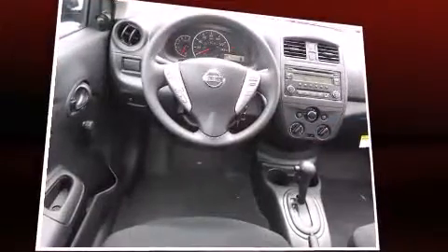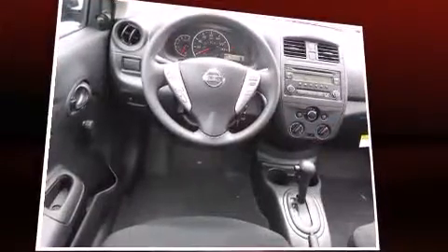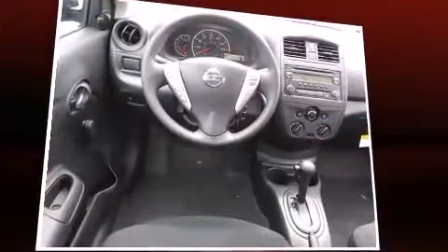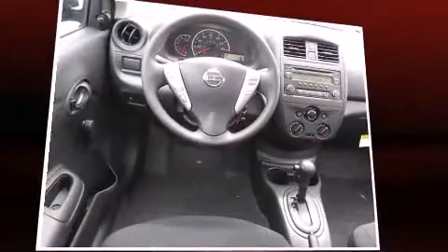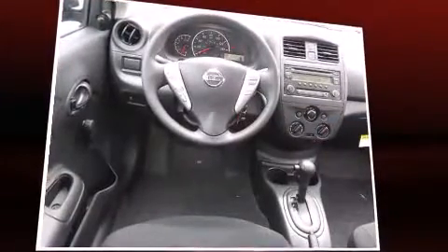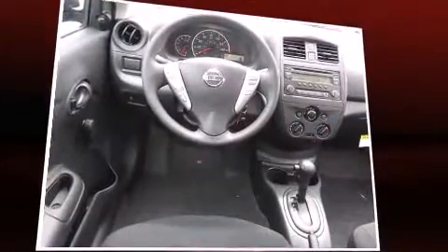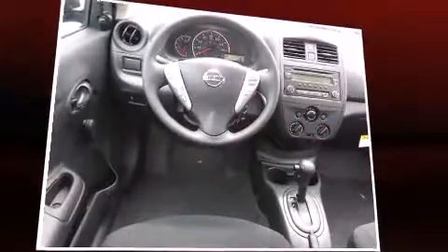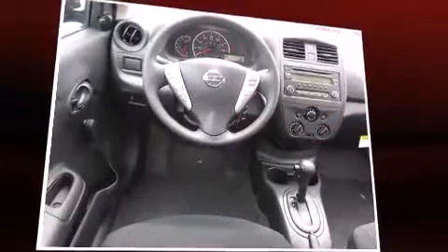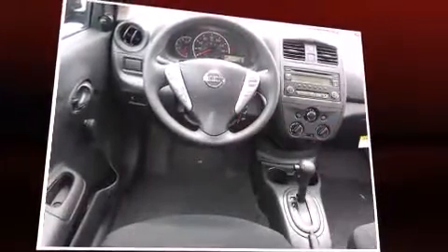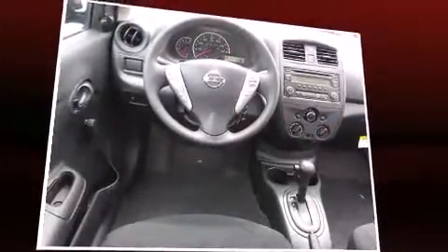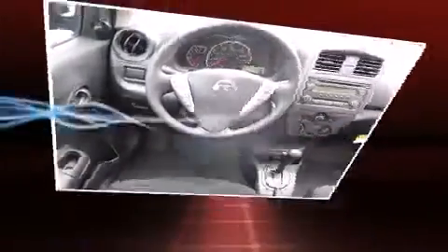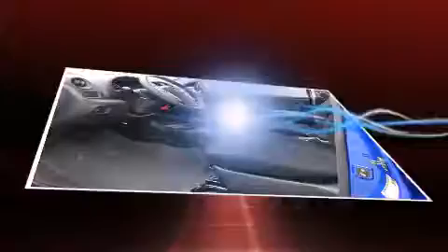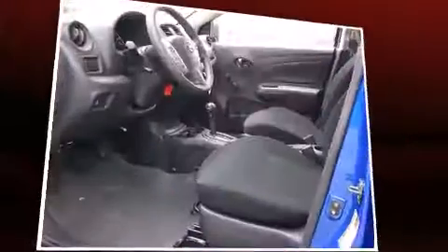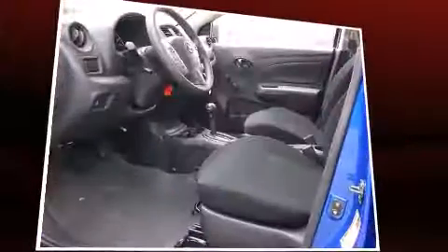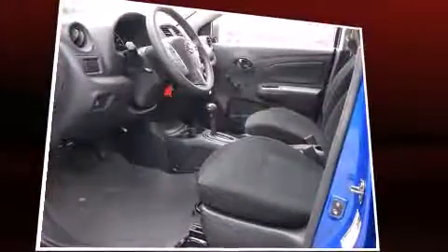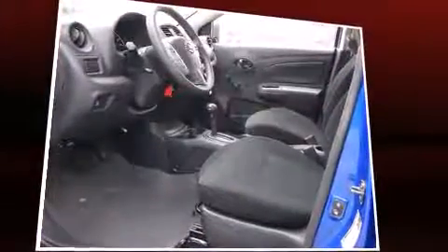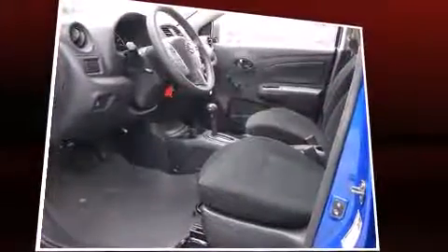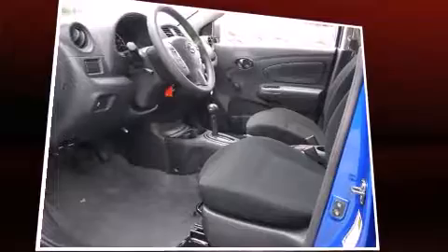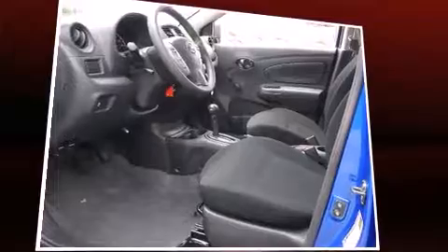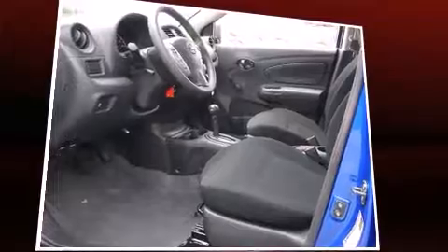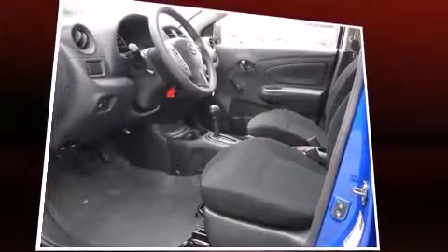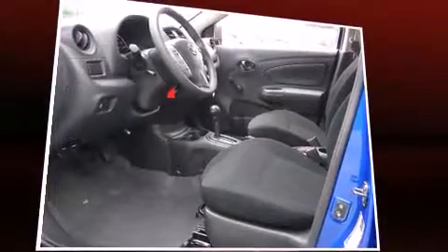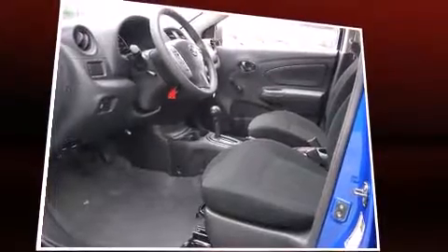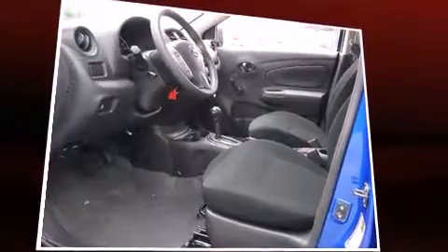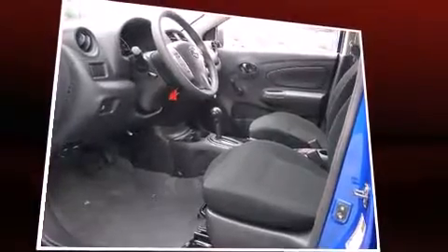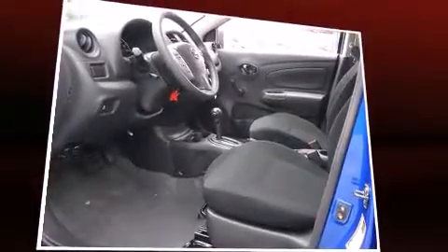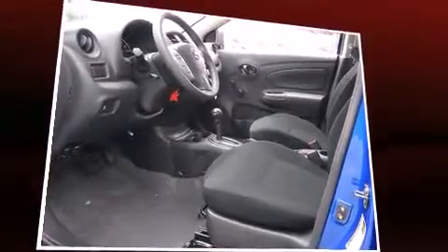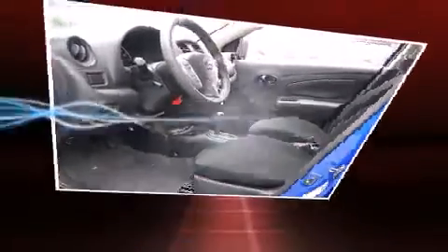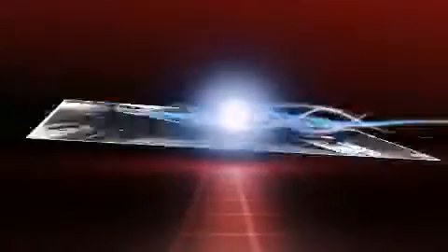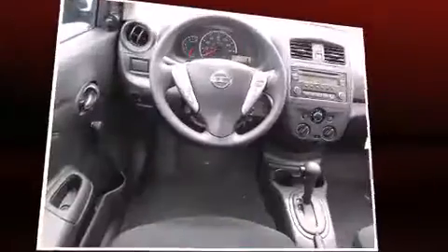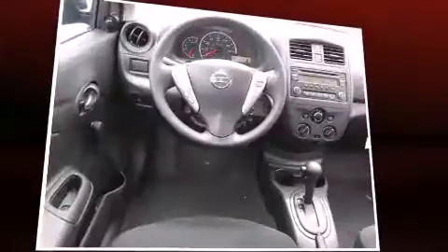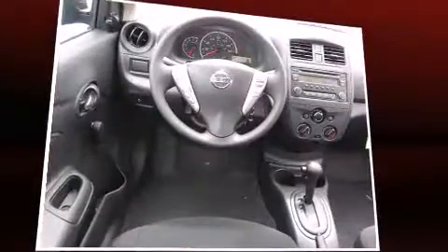Nissan prioritized comfort and style by including a tachometer, a trip computer, and cruise control.